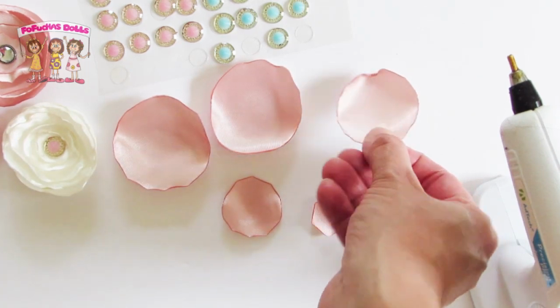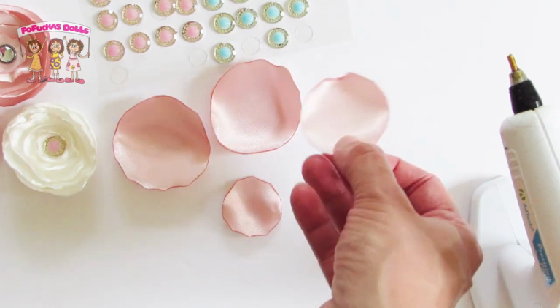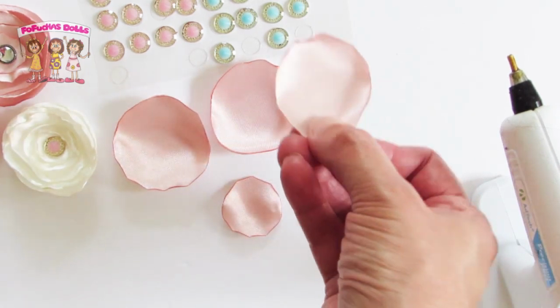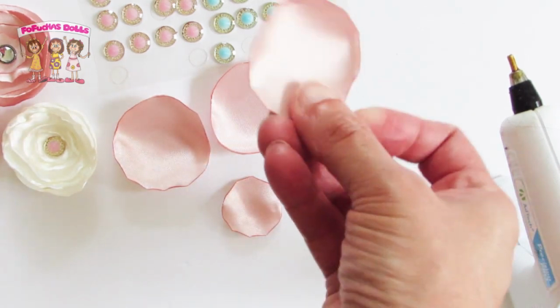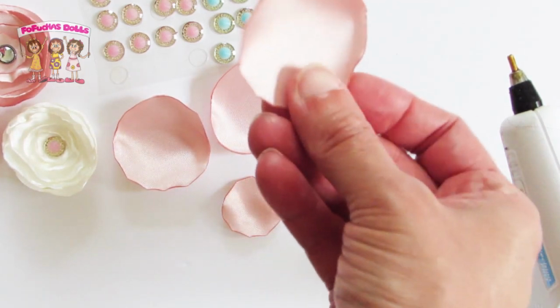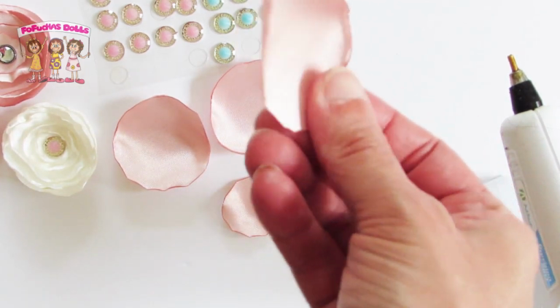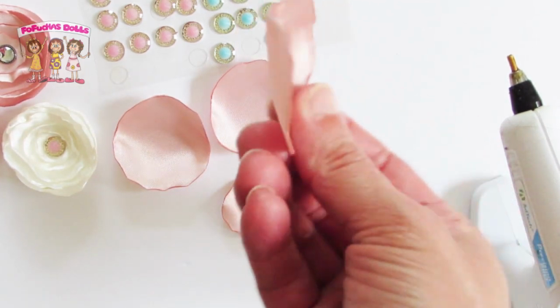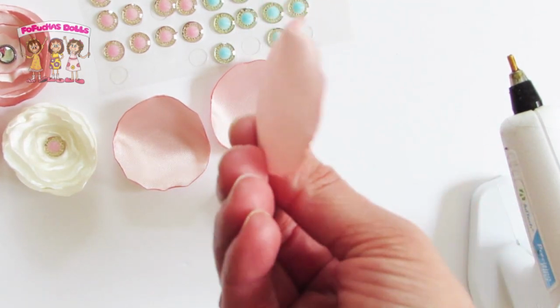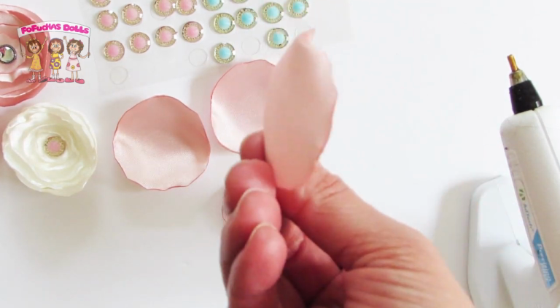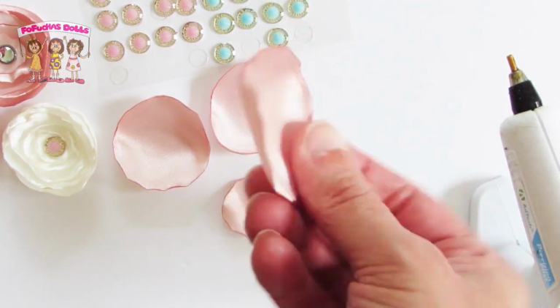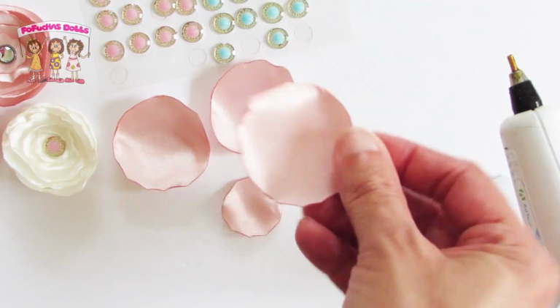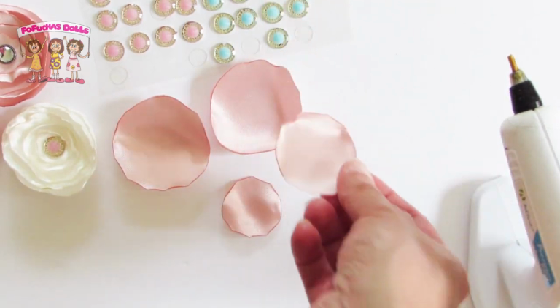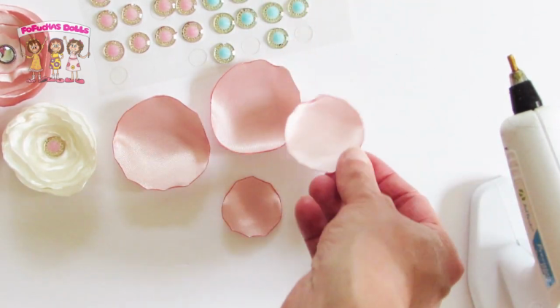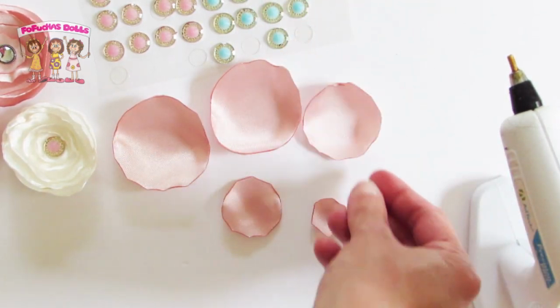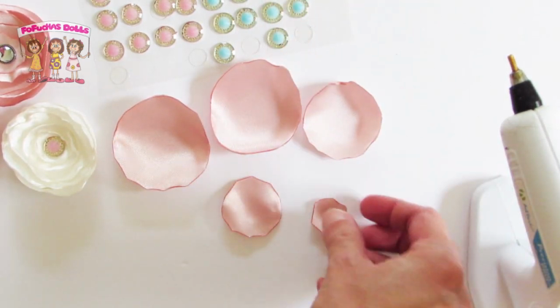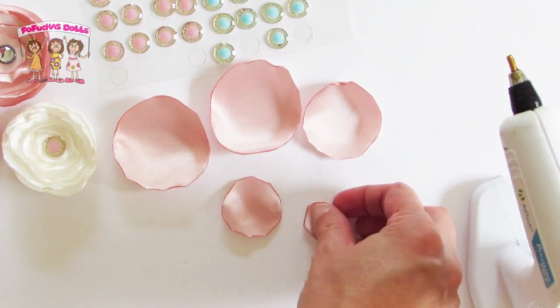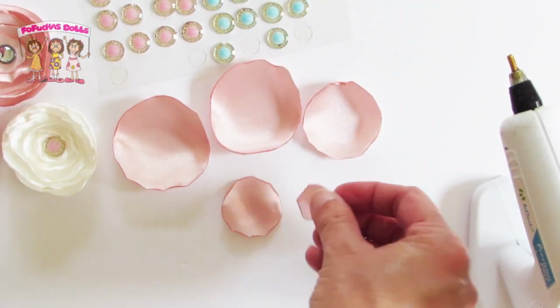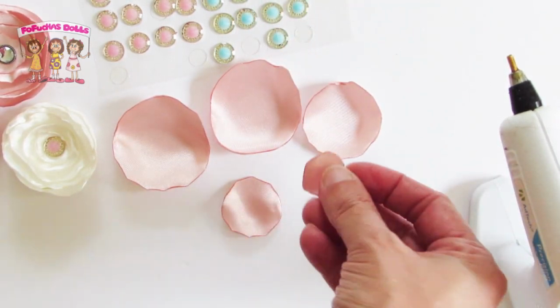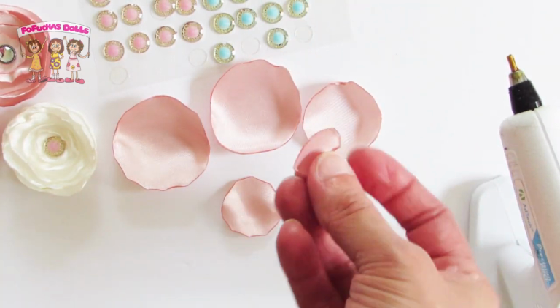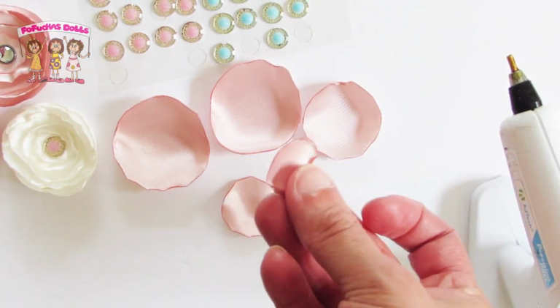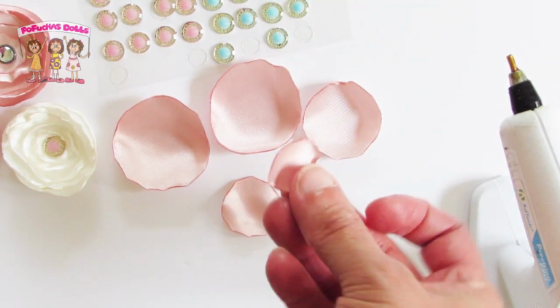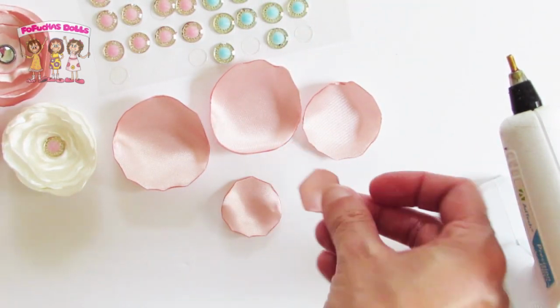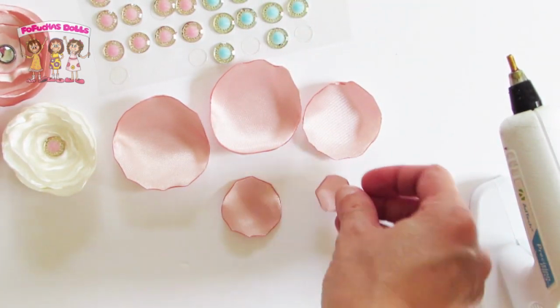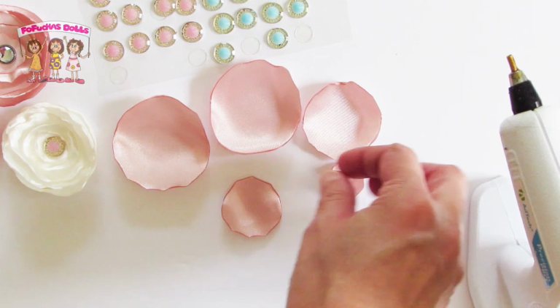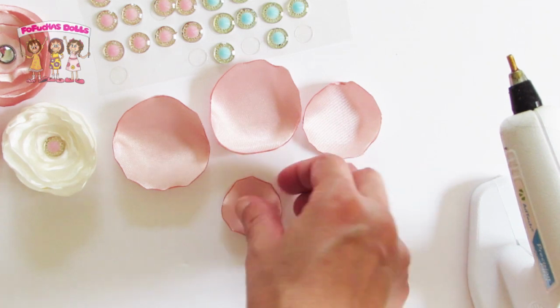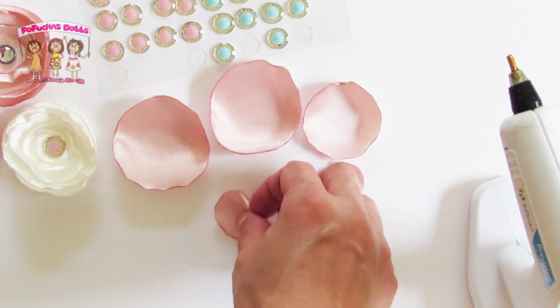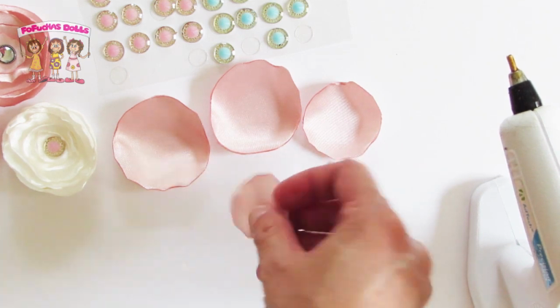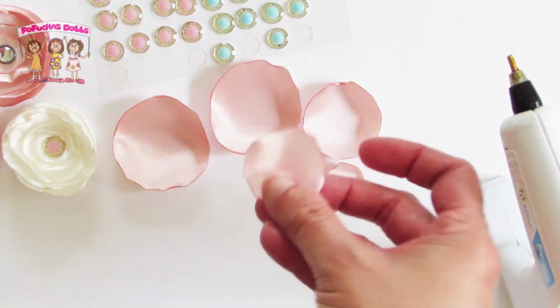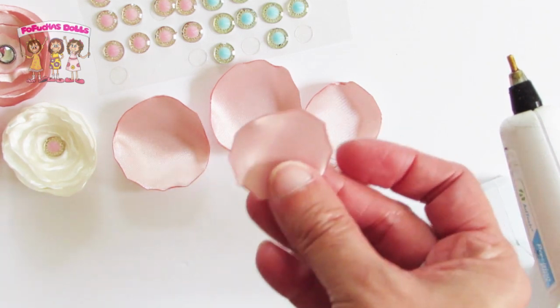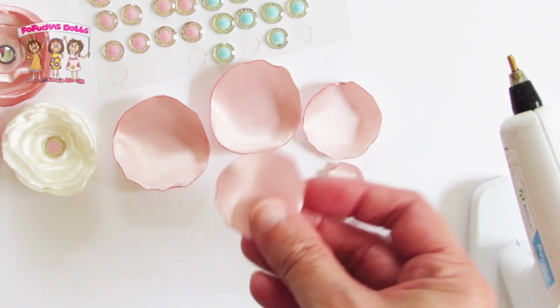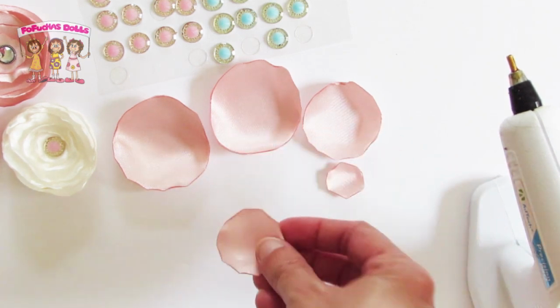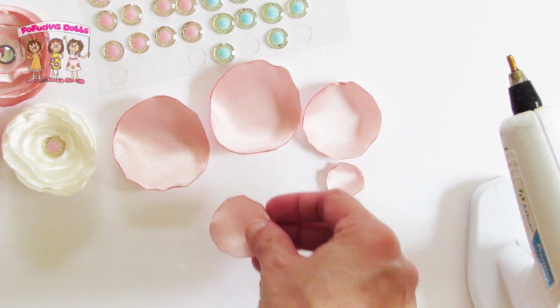Now repeat the same process on all the other petals. I have a total of five and now I'm ready to build the flower.